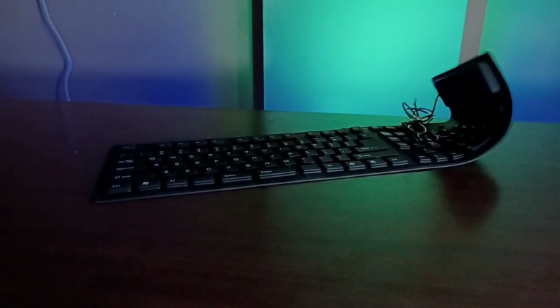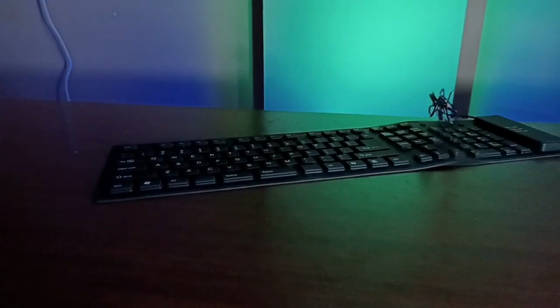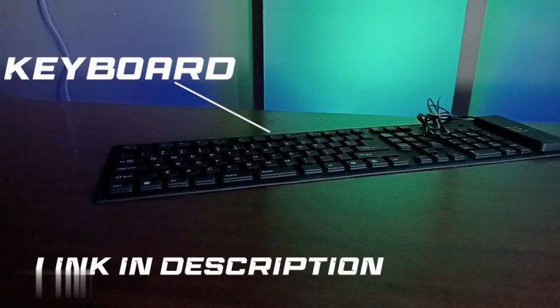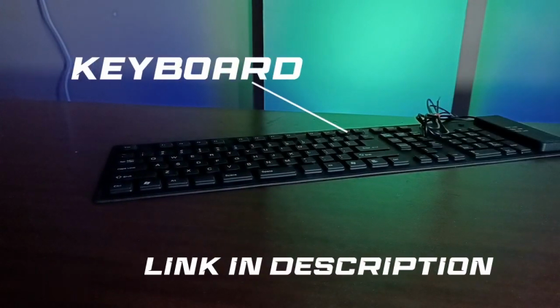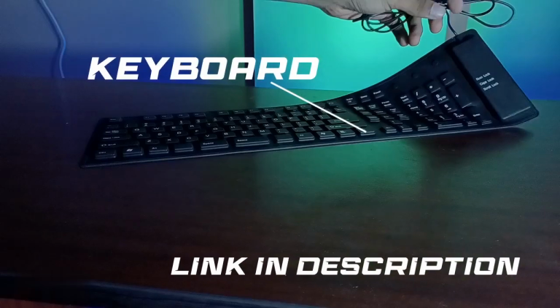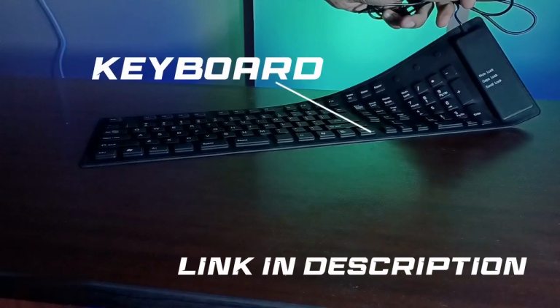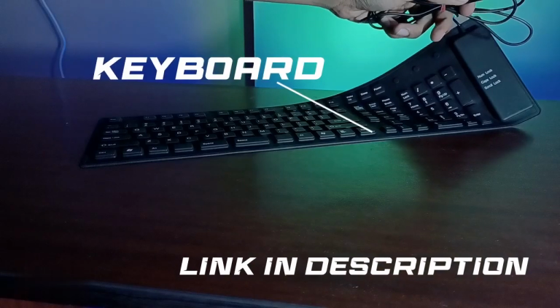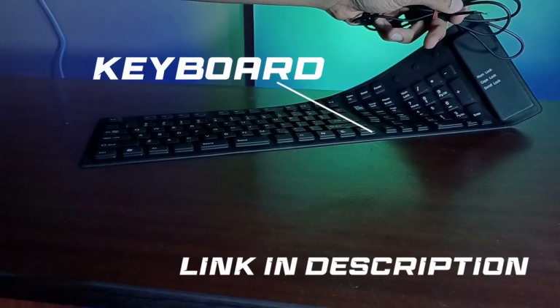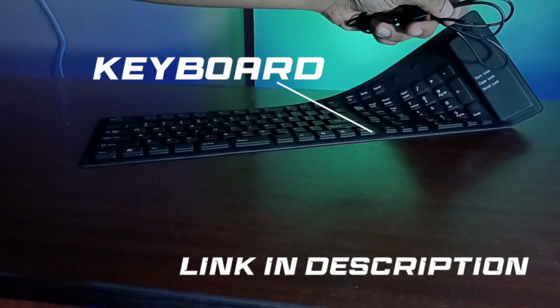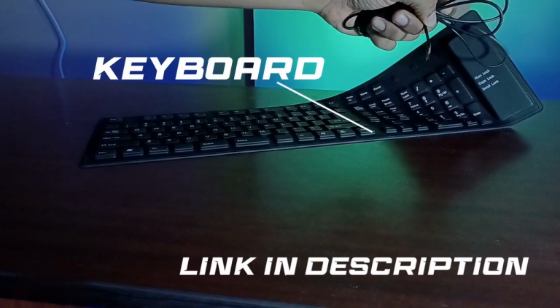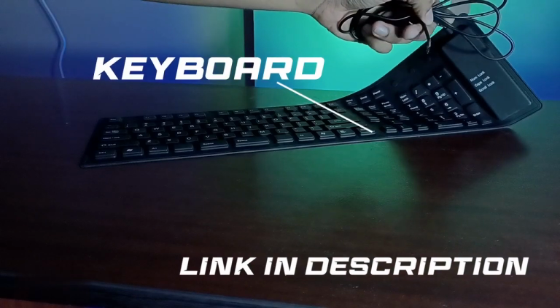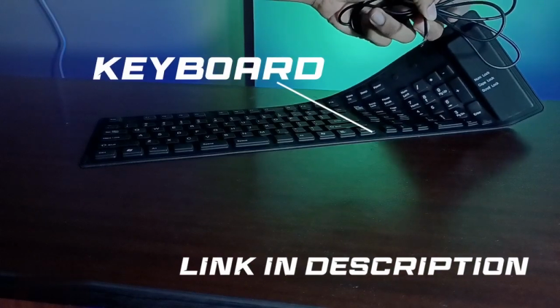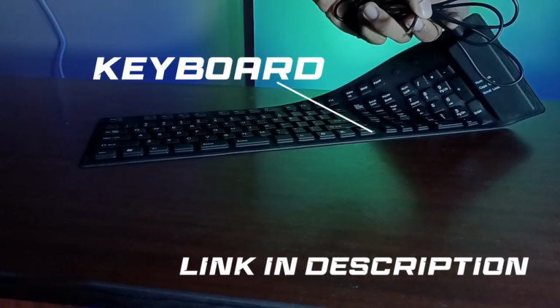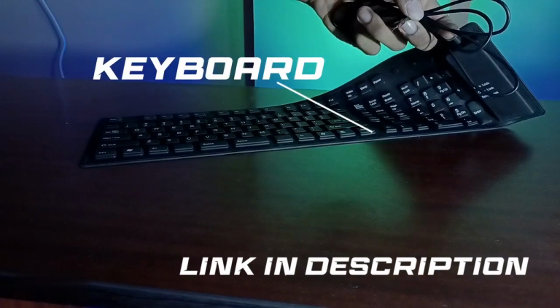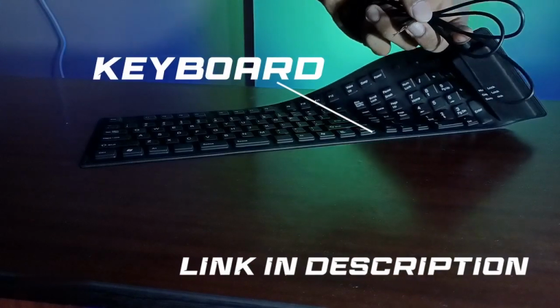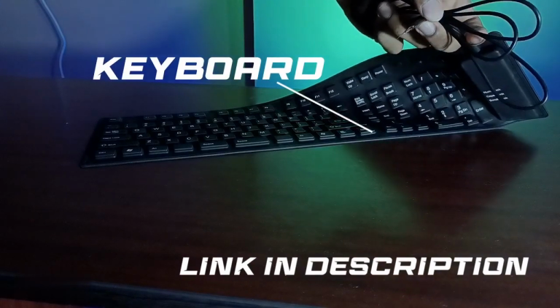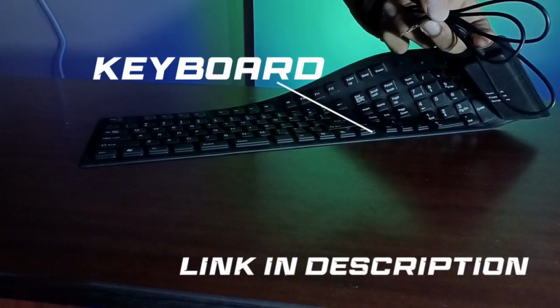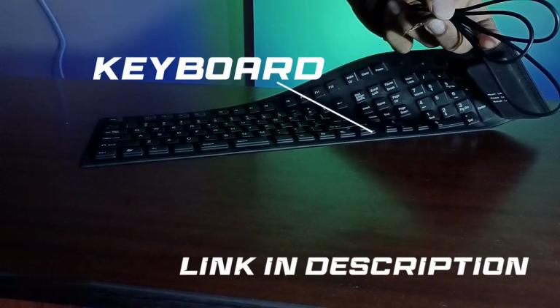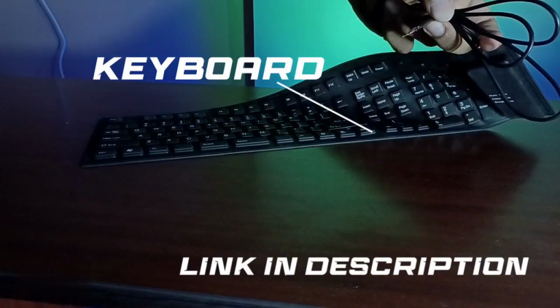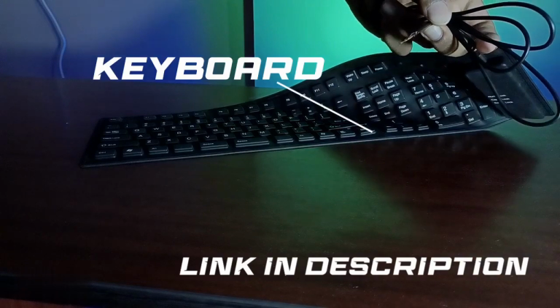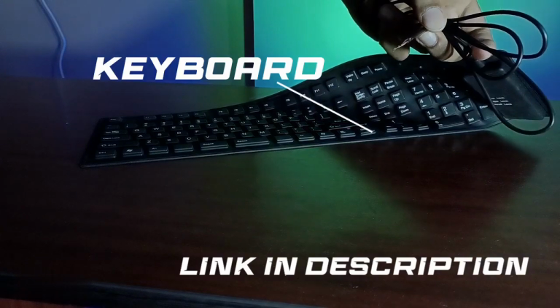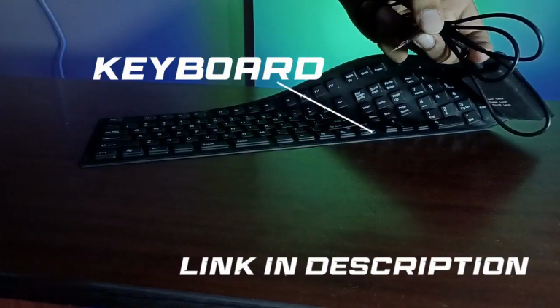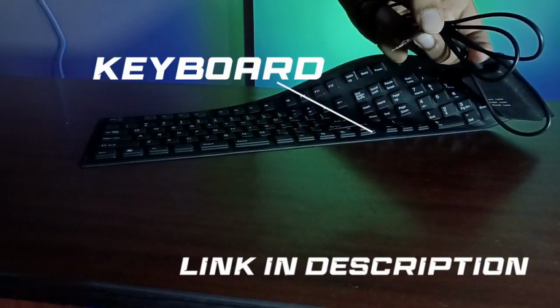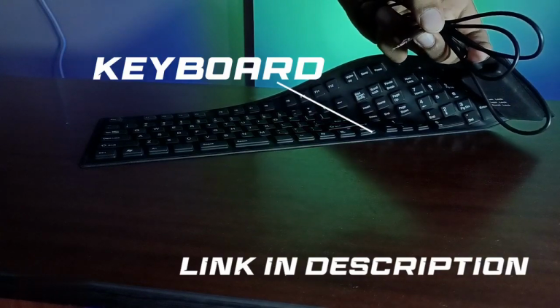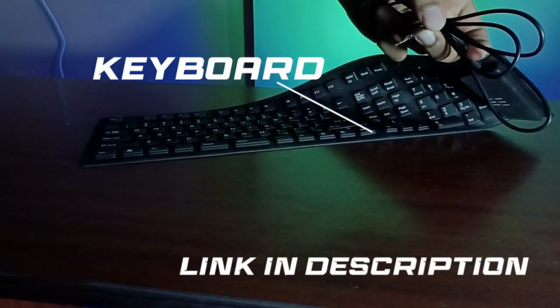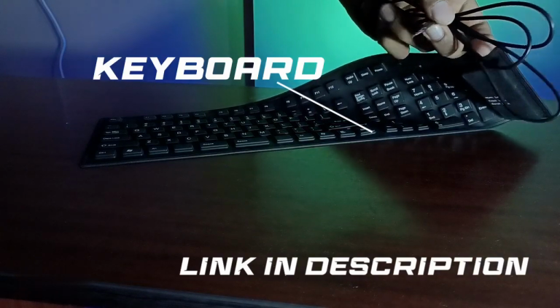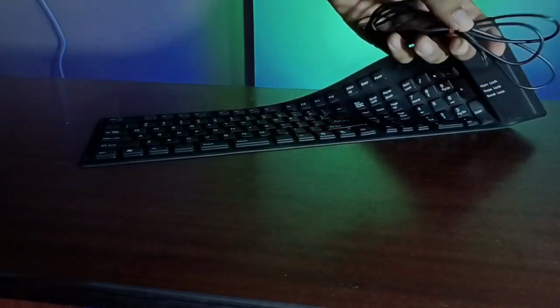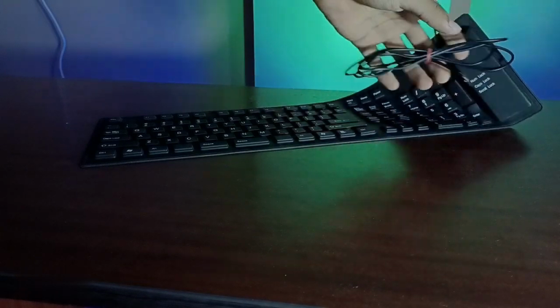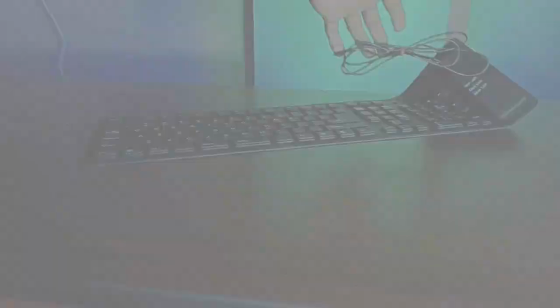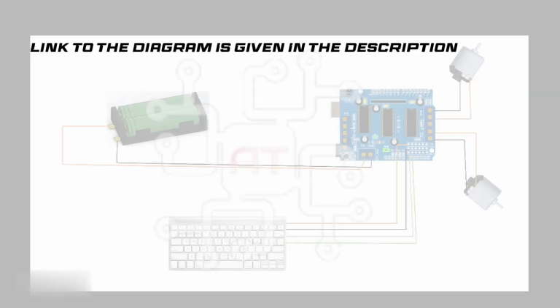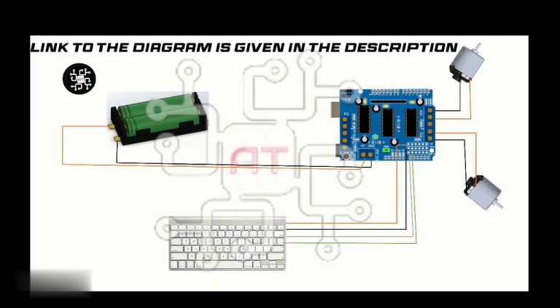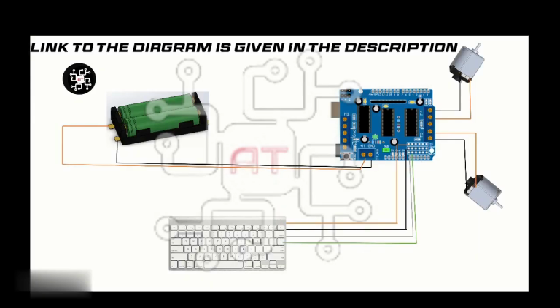Every keyboard will have four wires — two for the power supply and two for the signal.